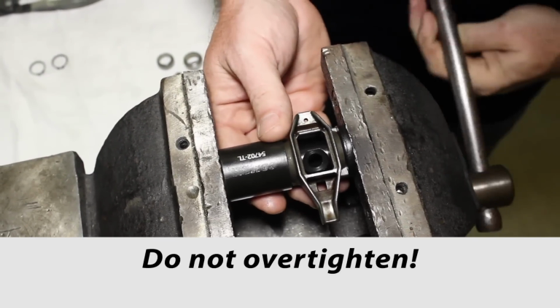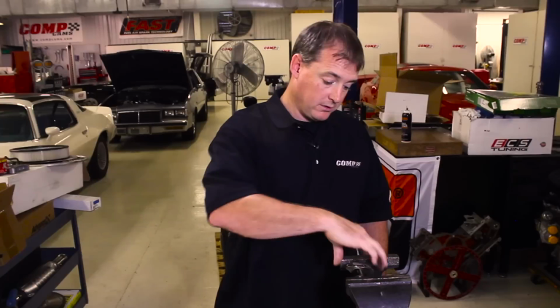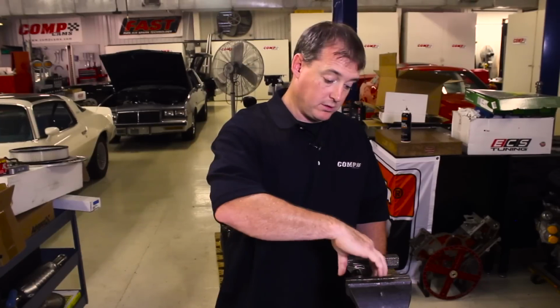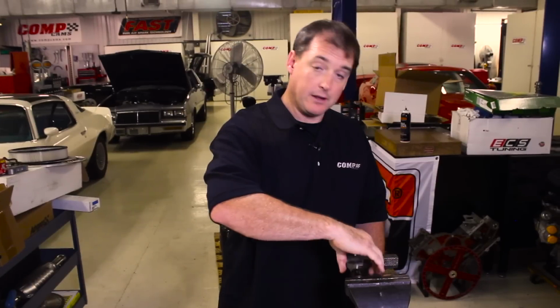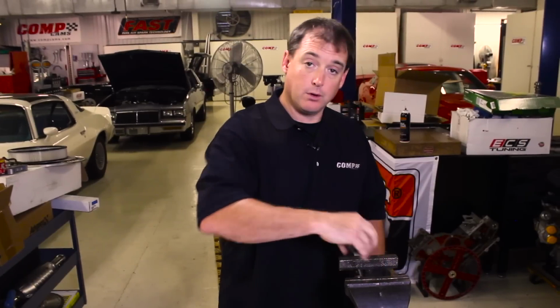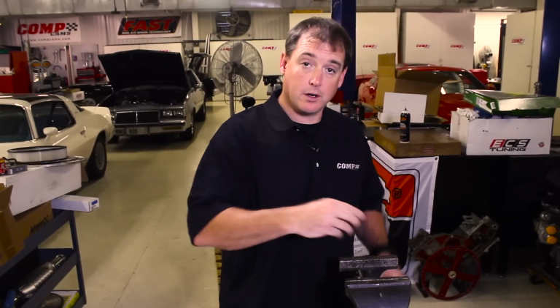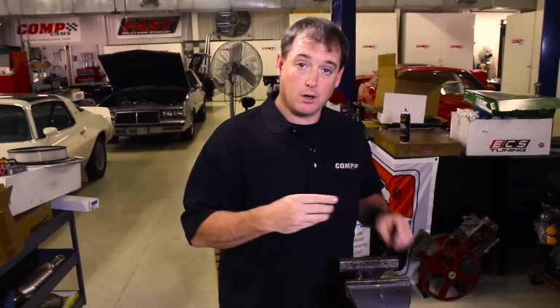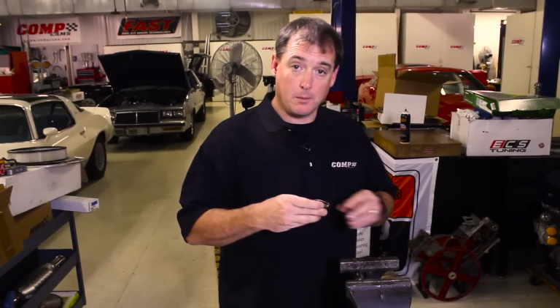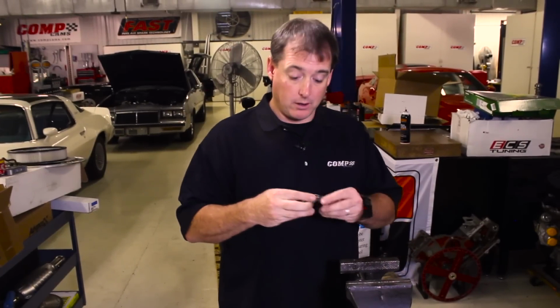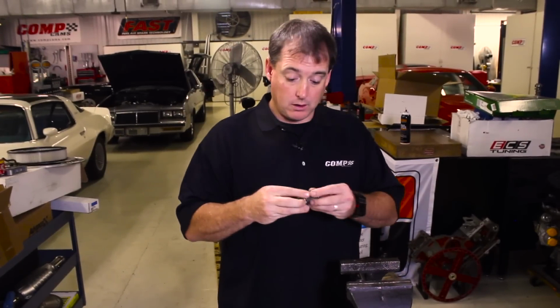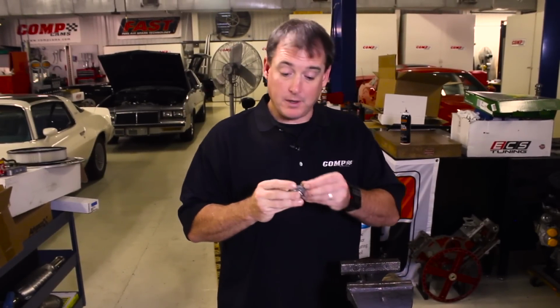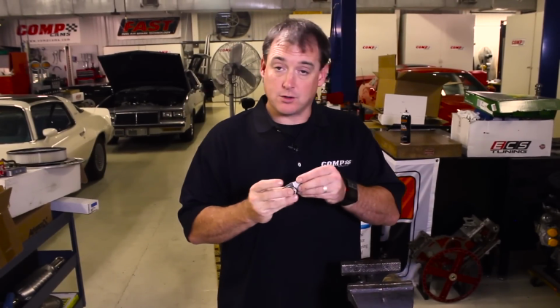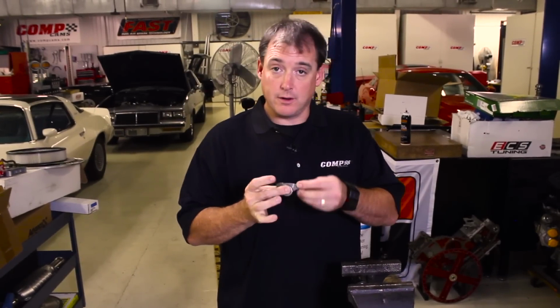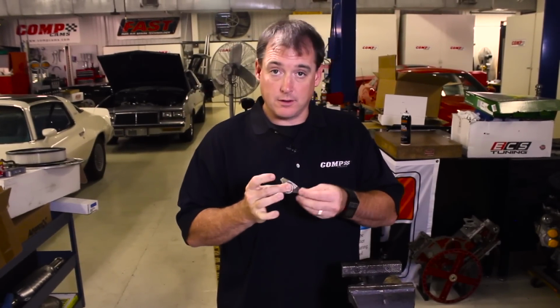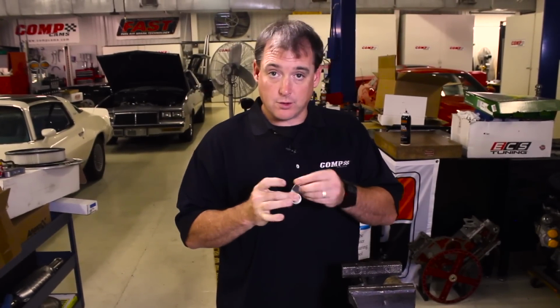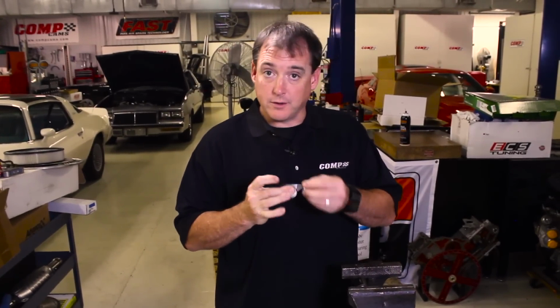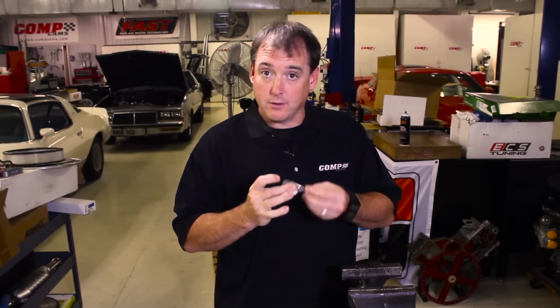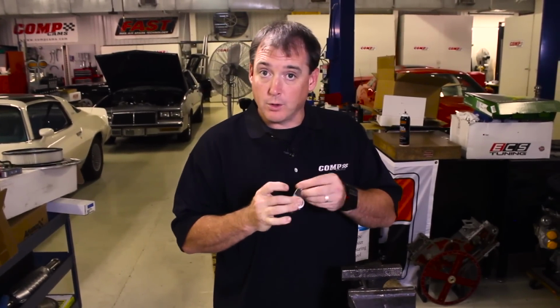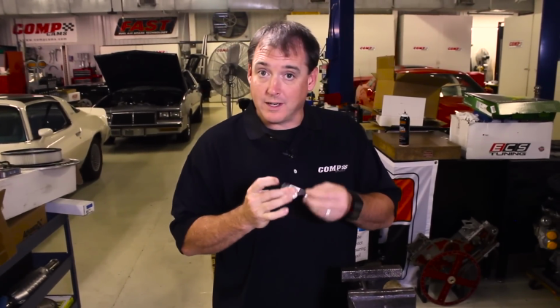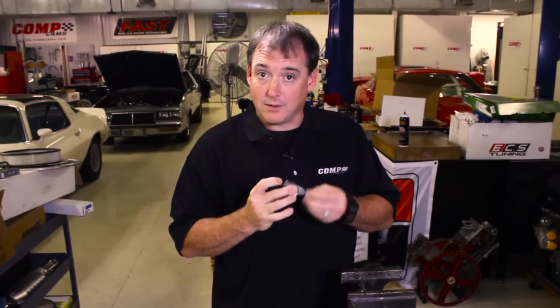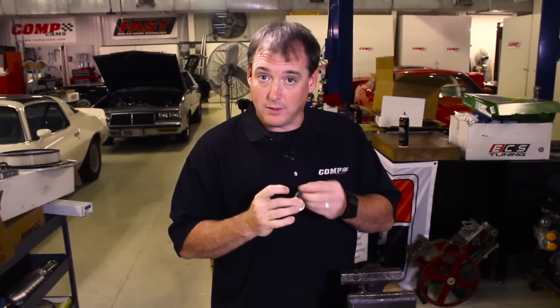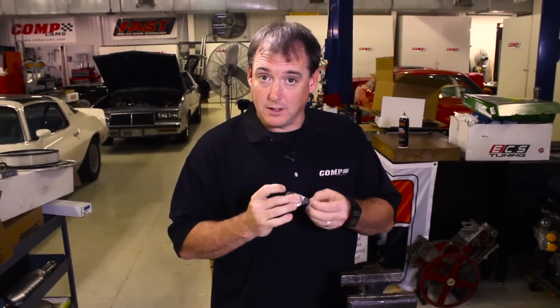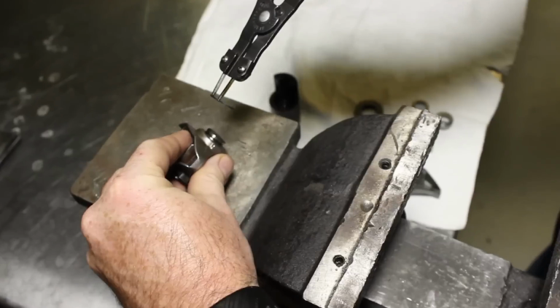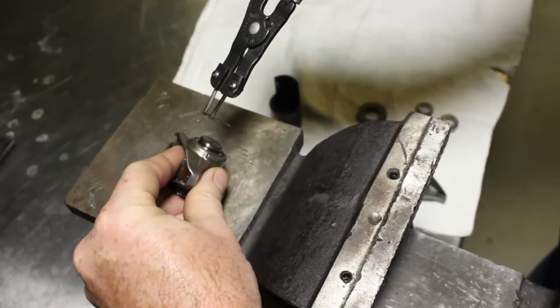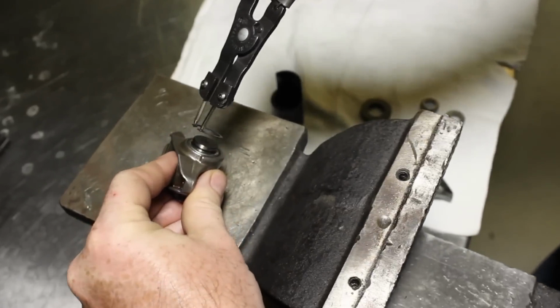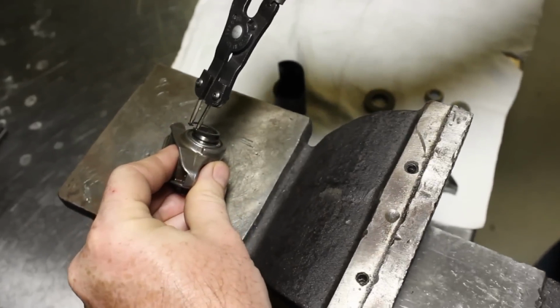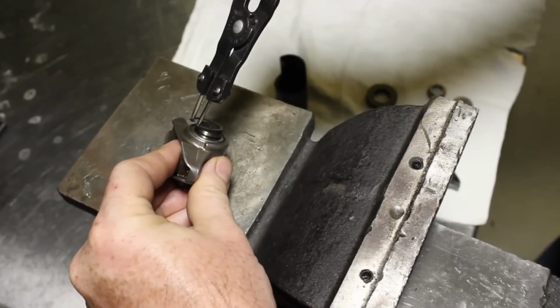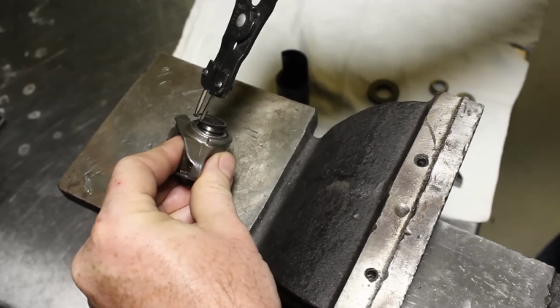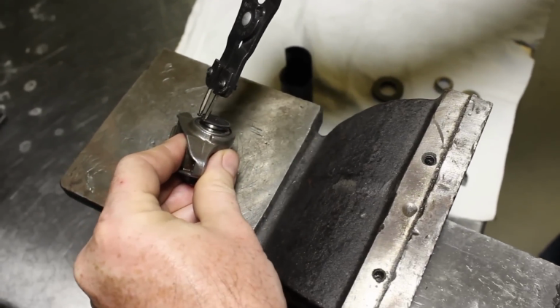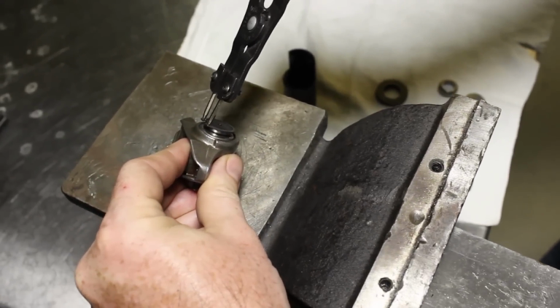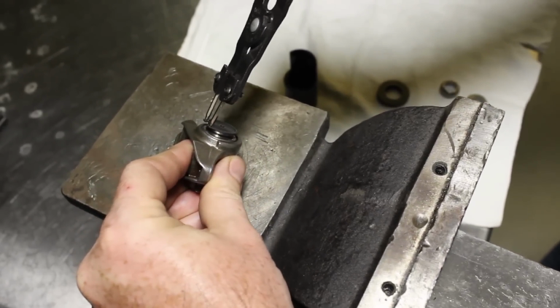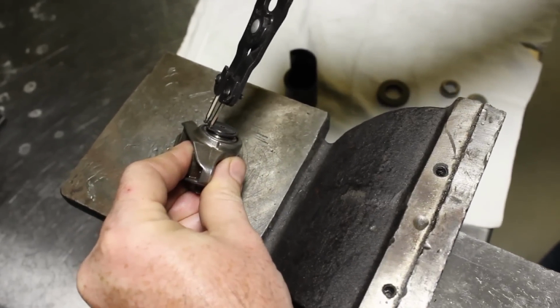Take the rocker arm out and make sure that the trunnion rotates freely. Then install your snap rings.